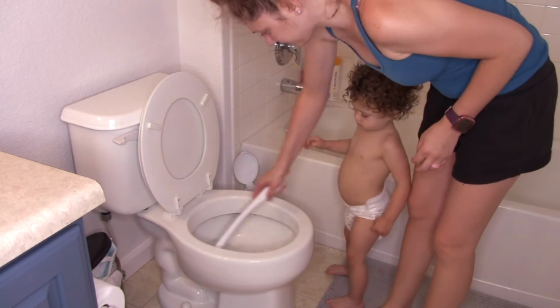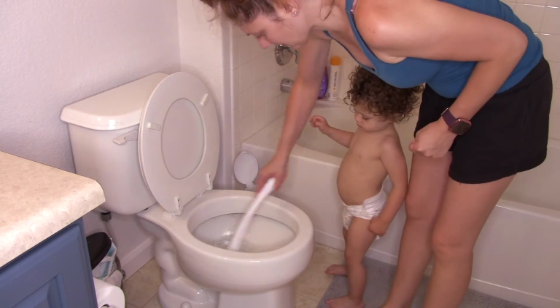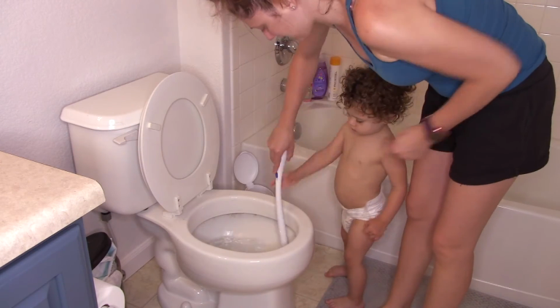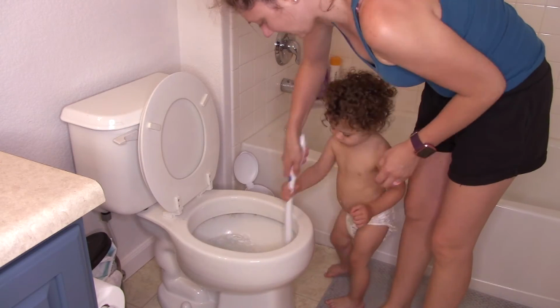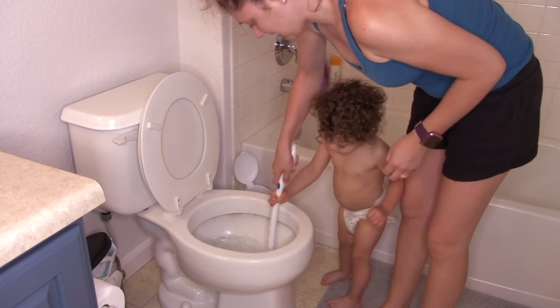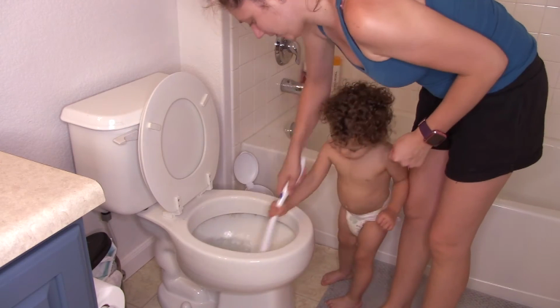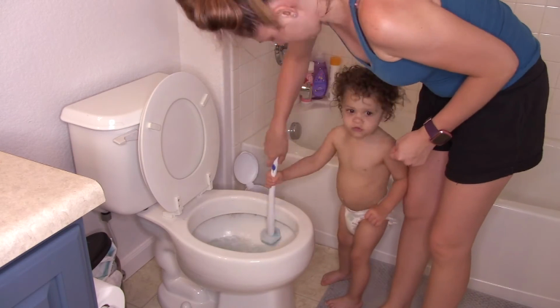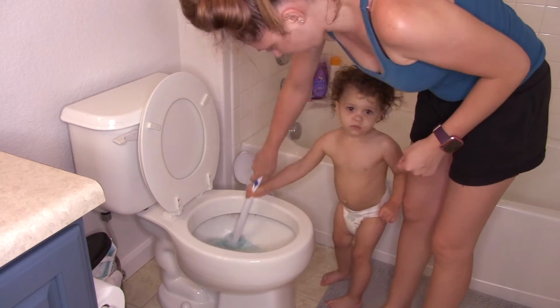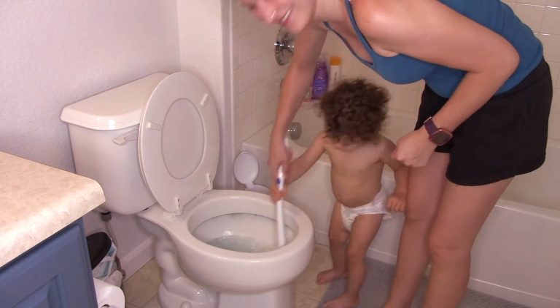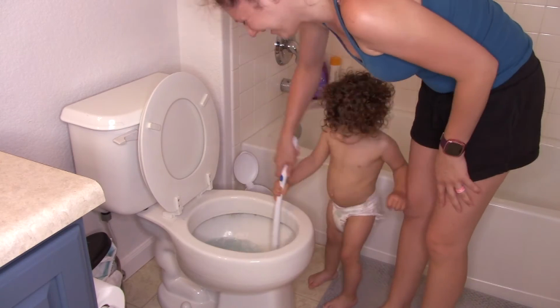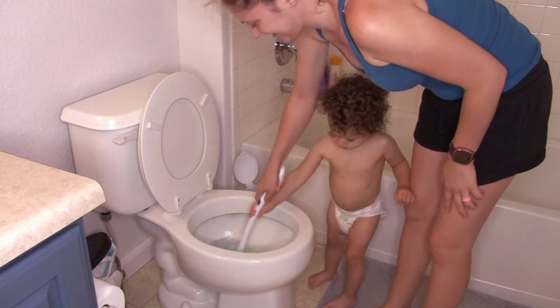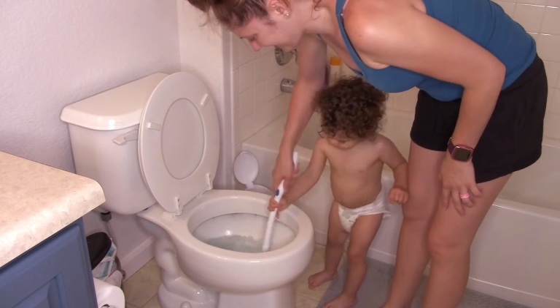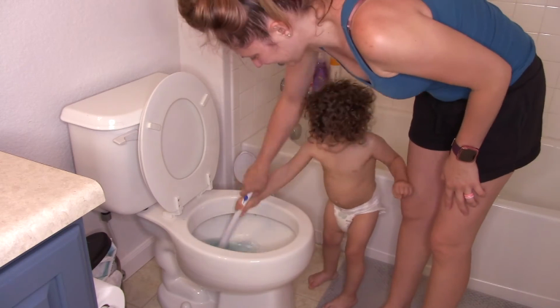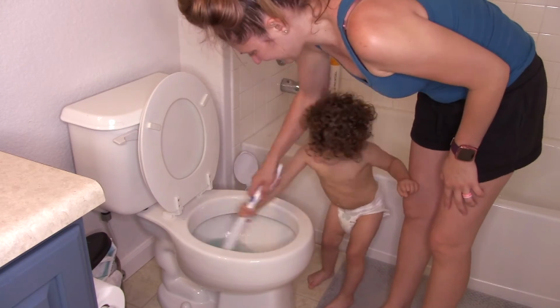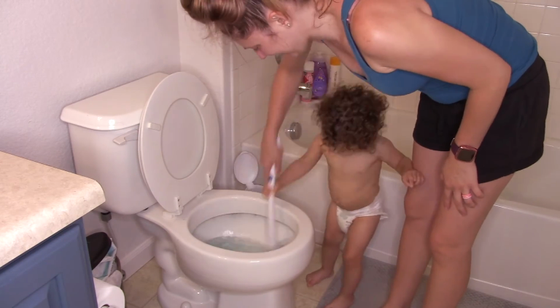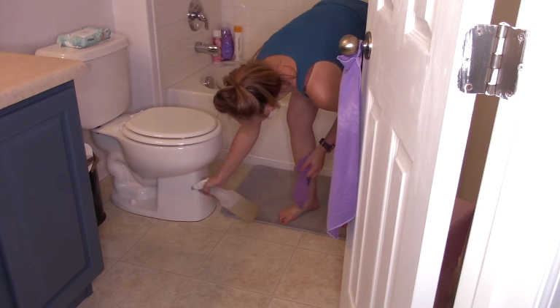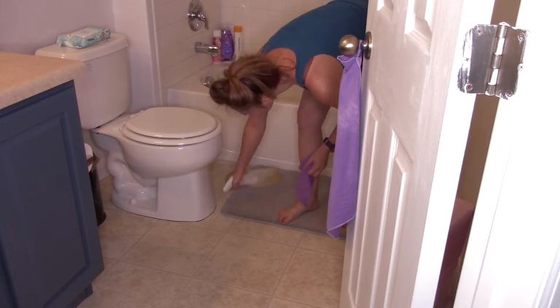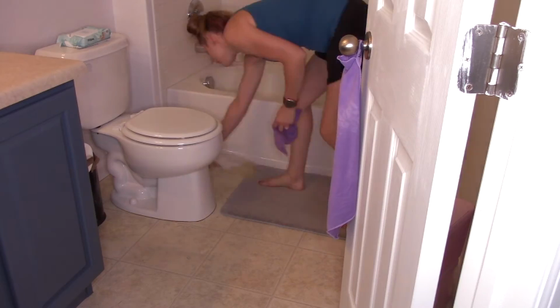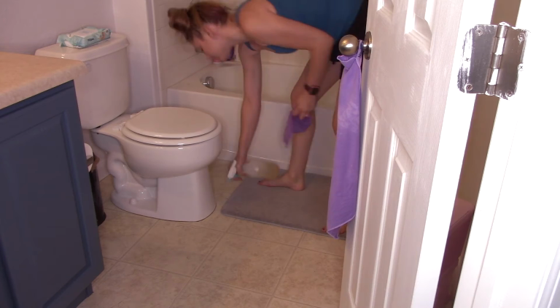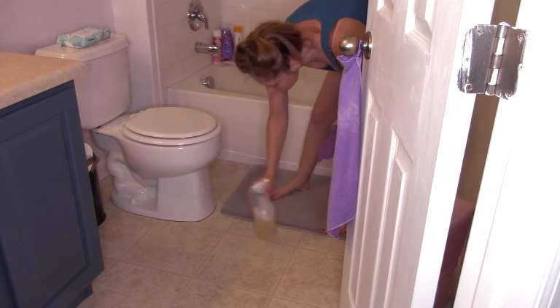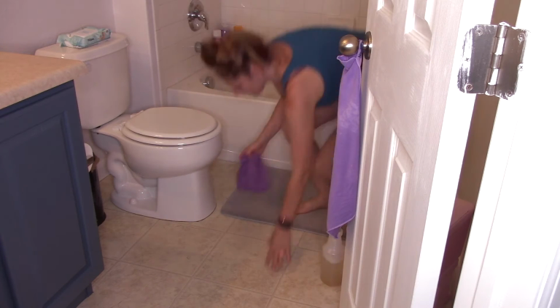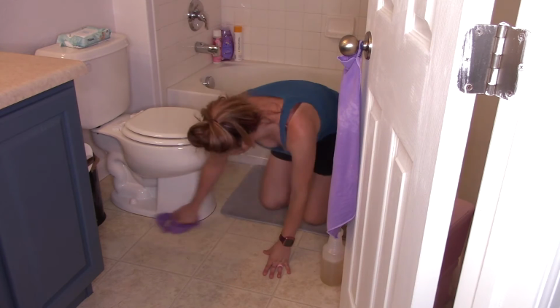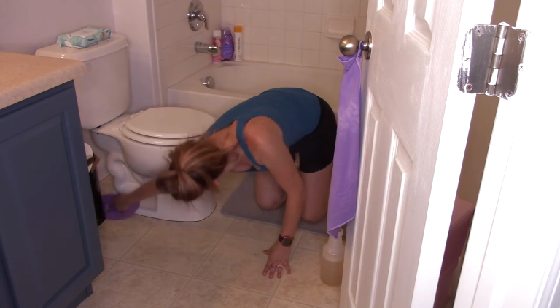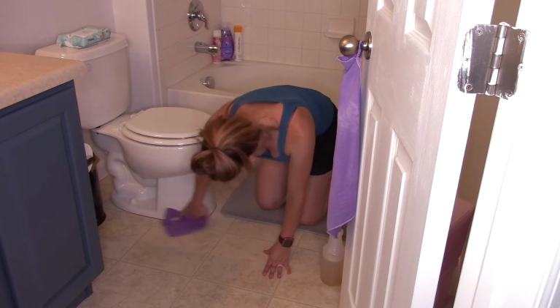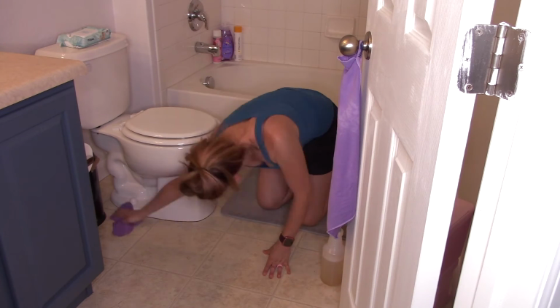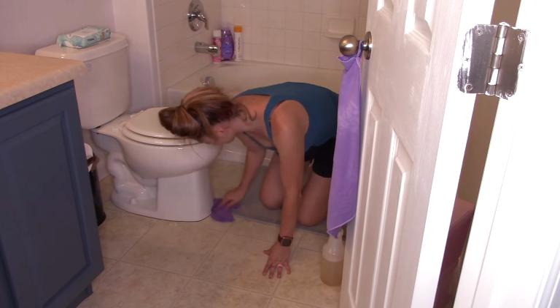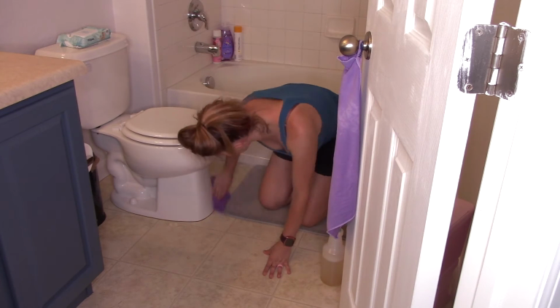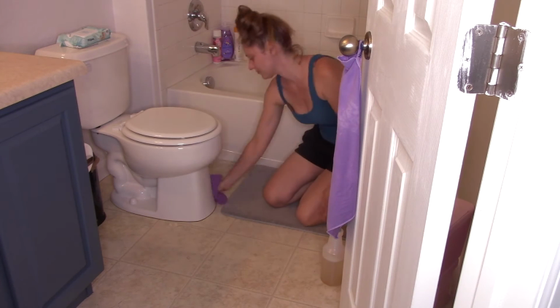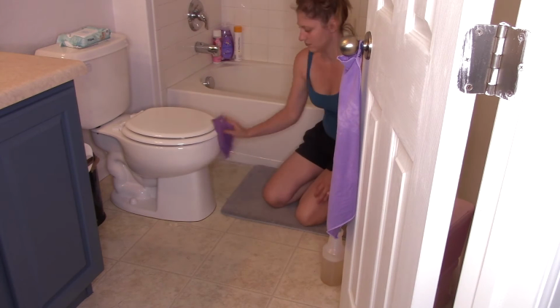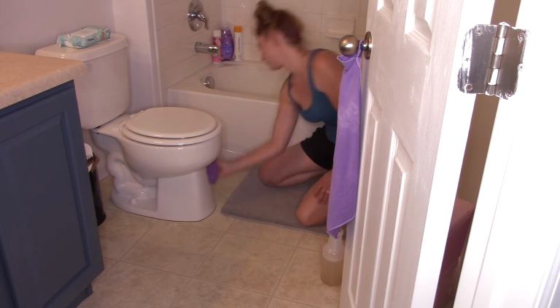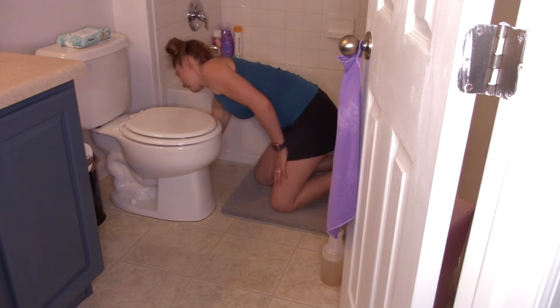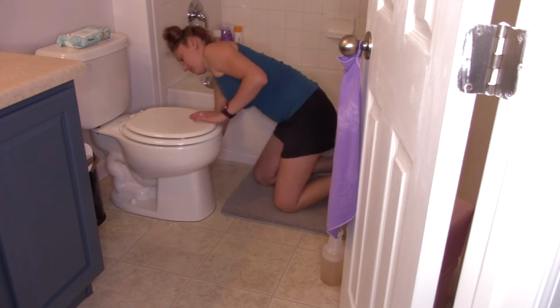My little helper came in — she's obsessed with that toilet wand, which is disgusting, but she loves helping me with it.